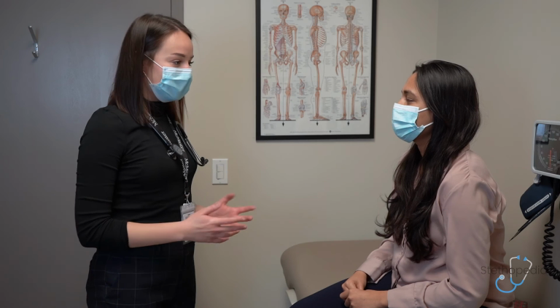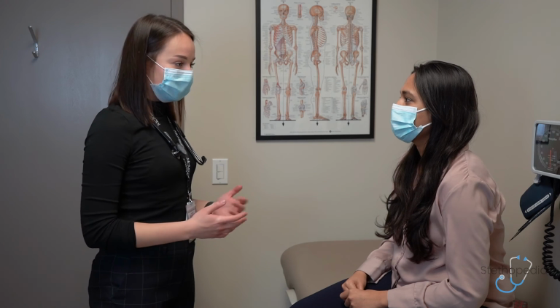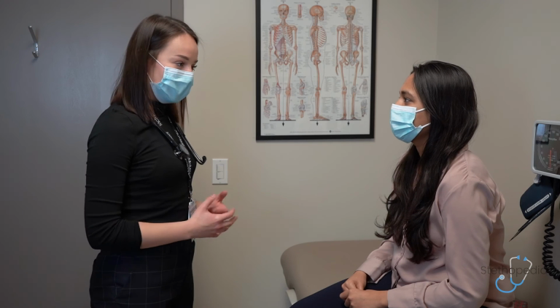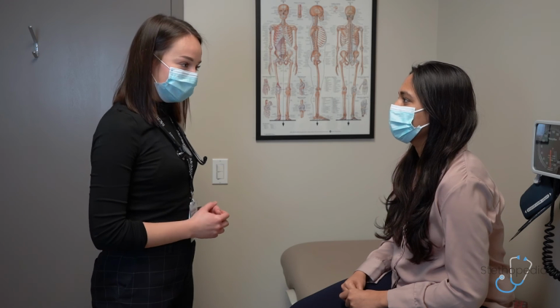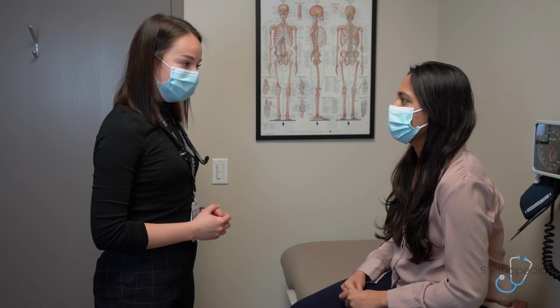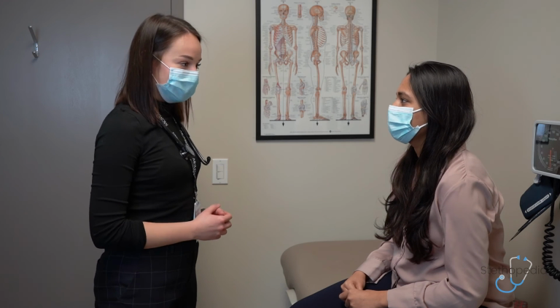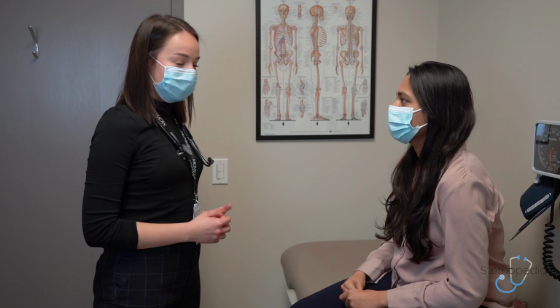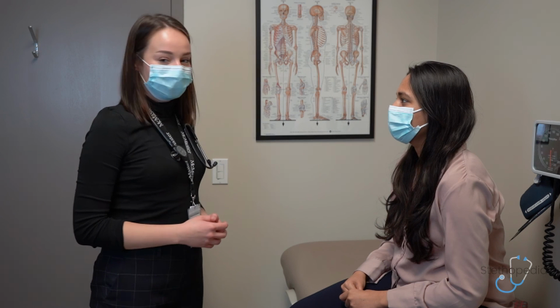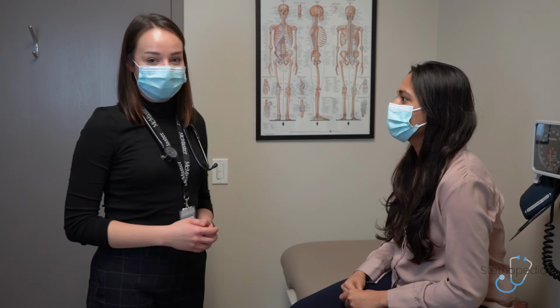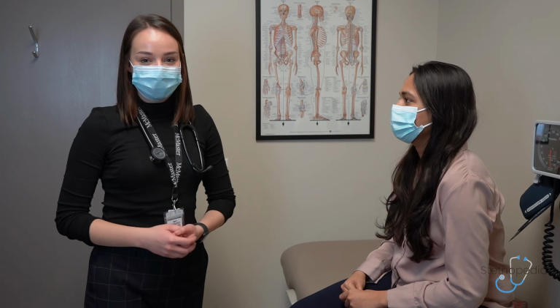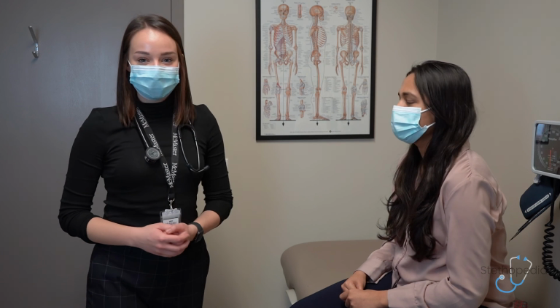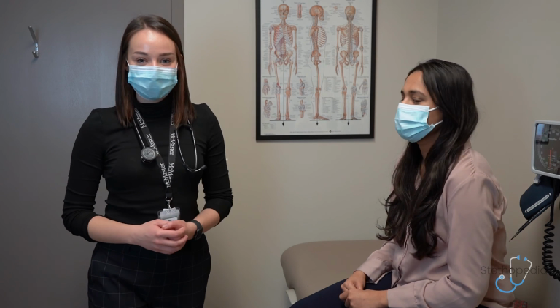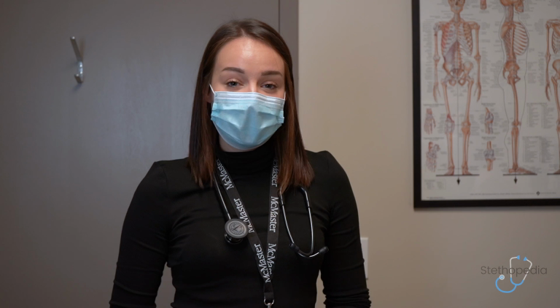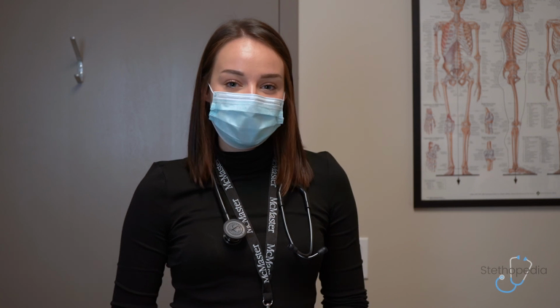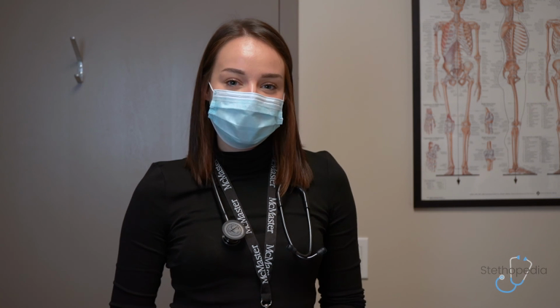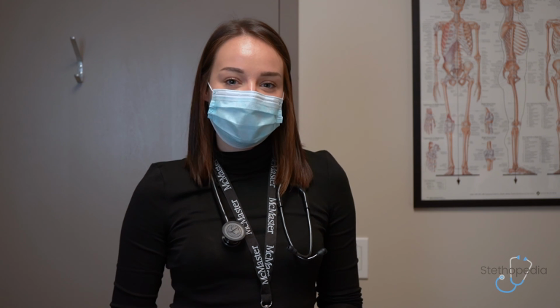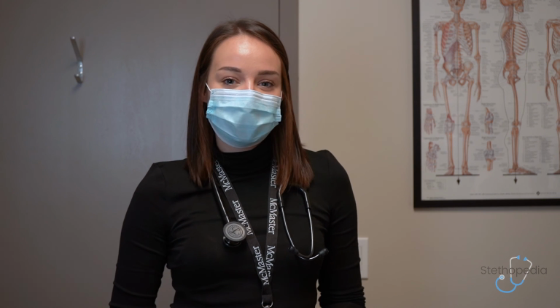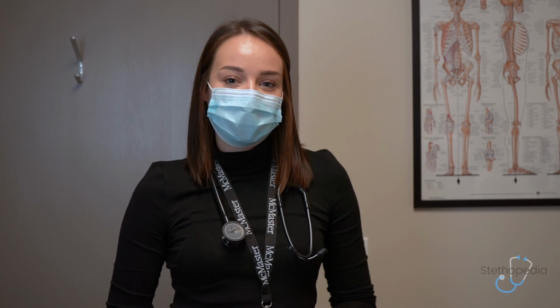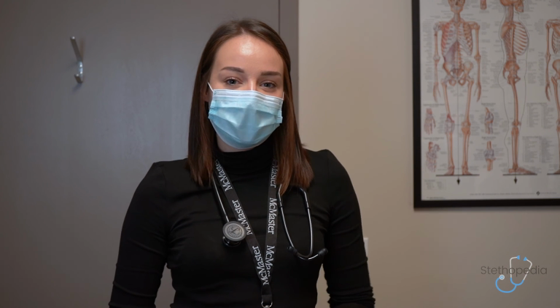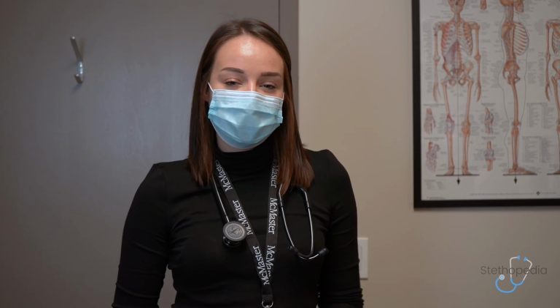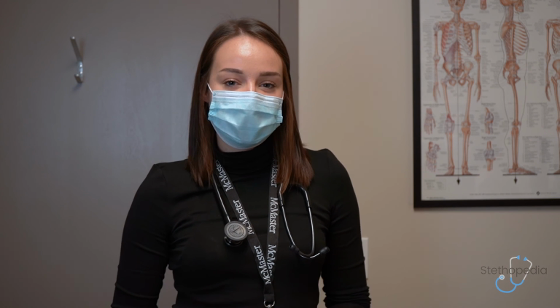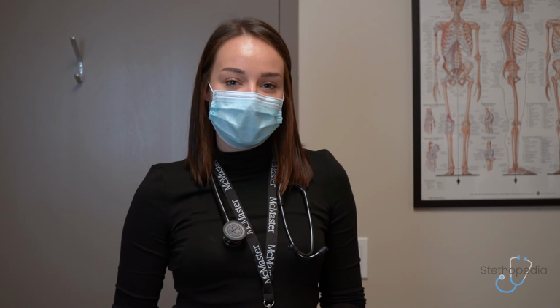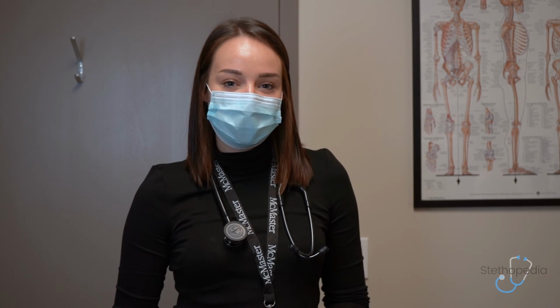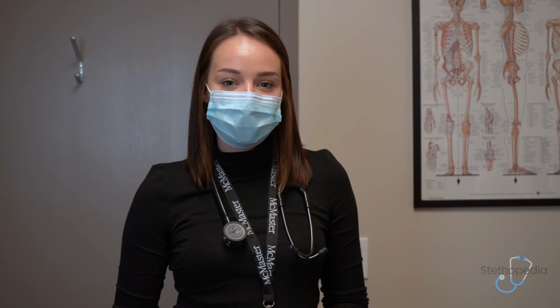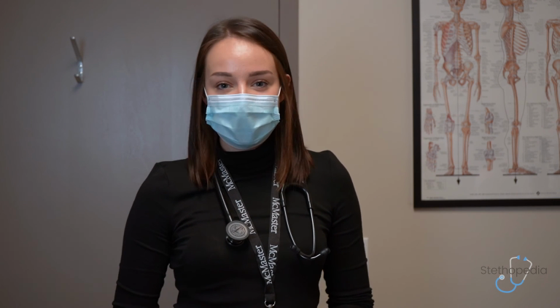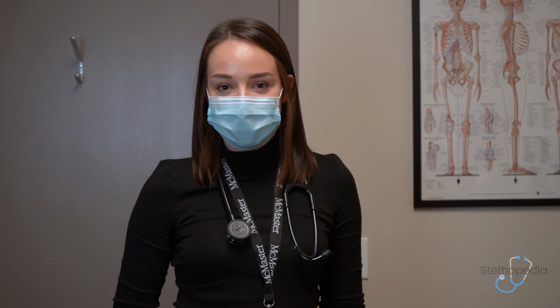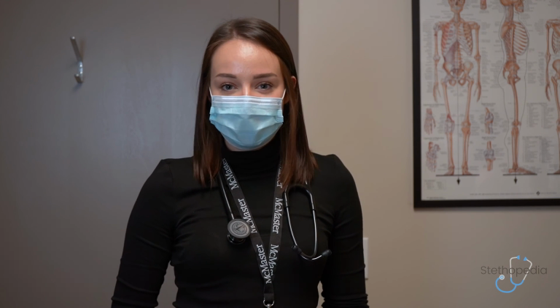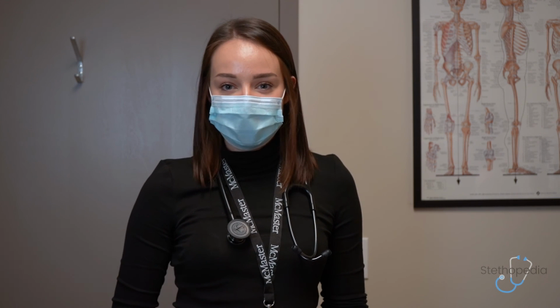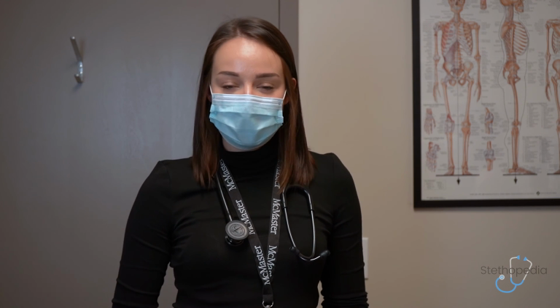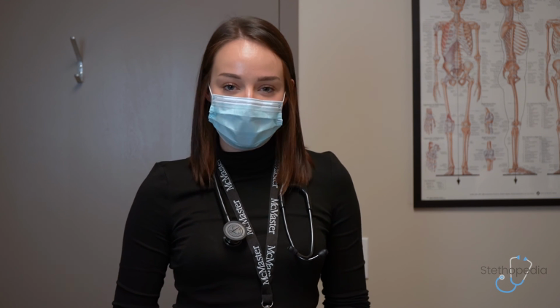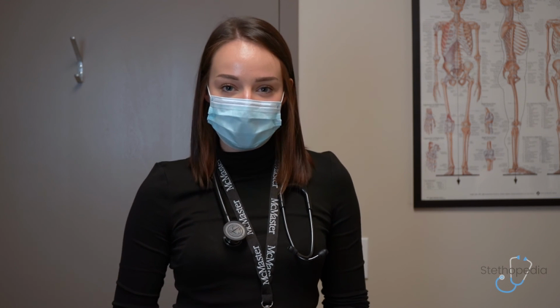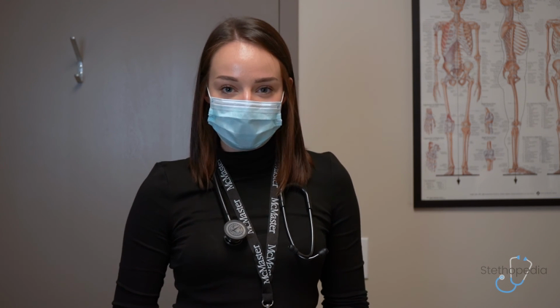Thank you for your time. That concludes the peripheral vascular exam. For more exam videos, see the link below.